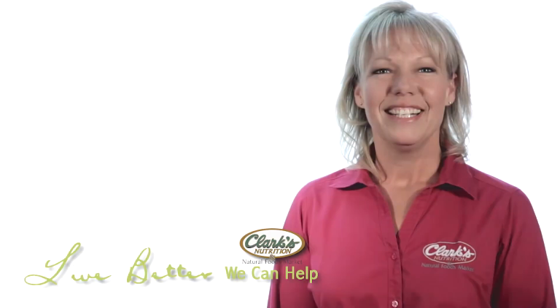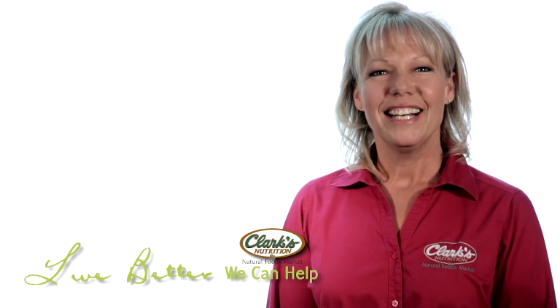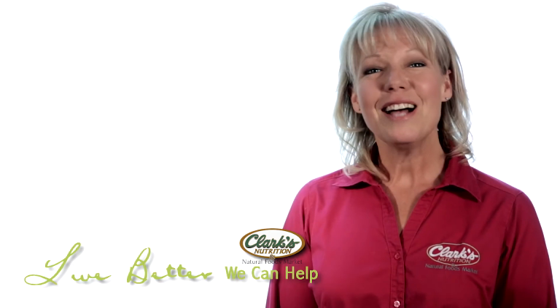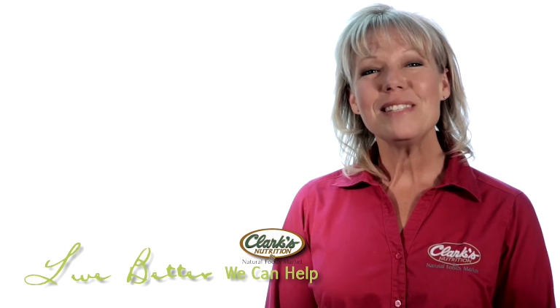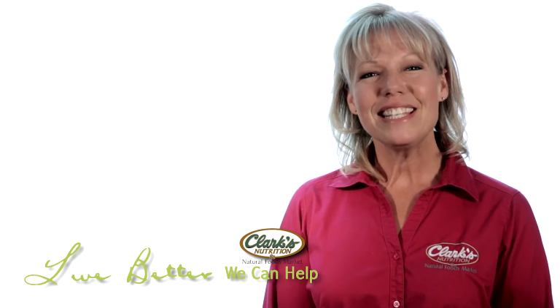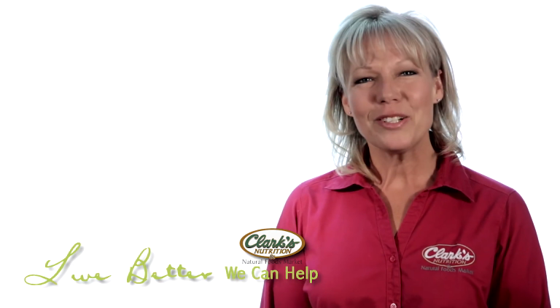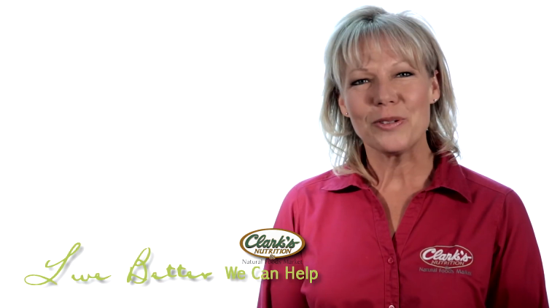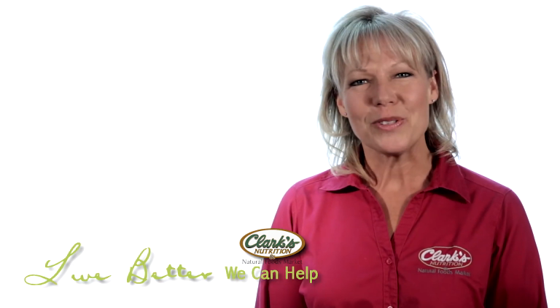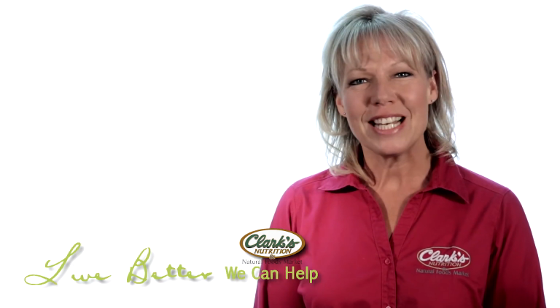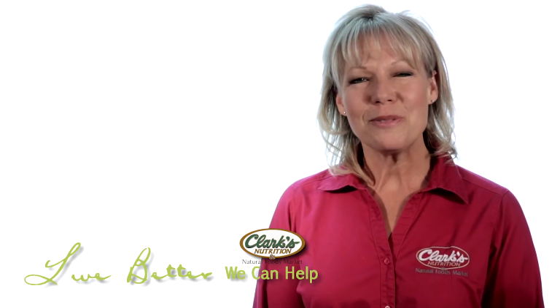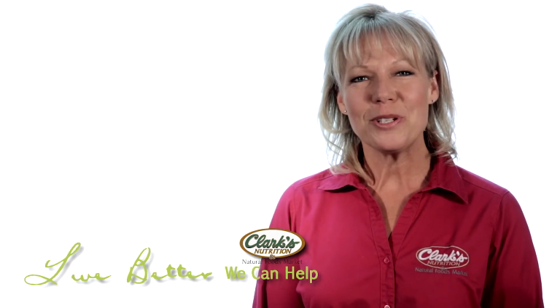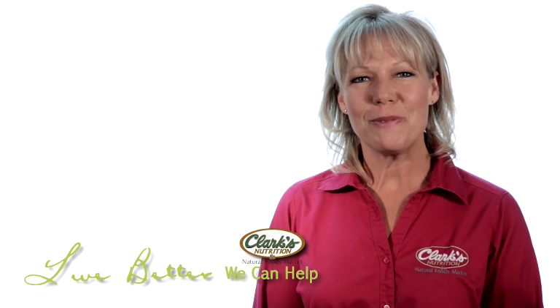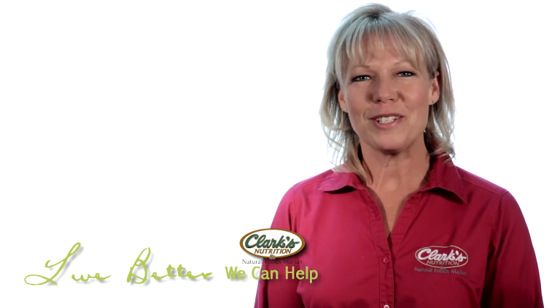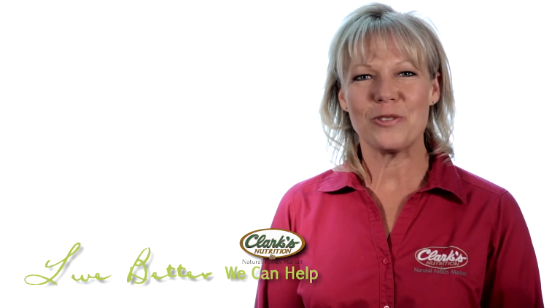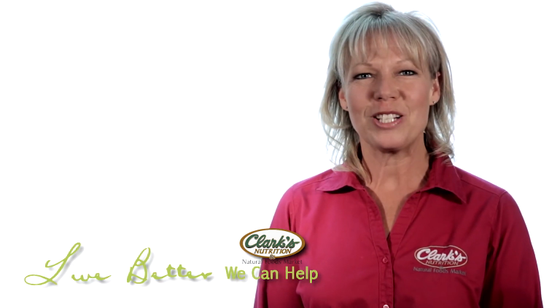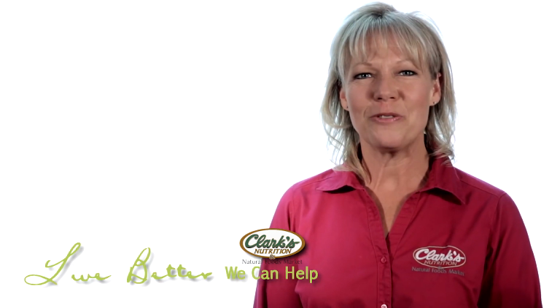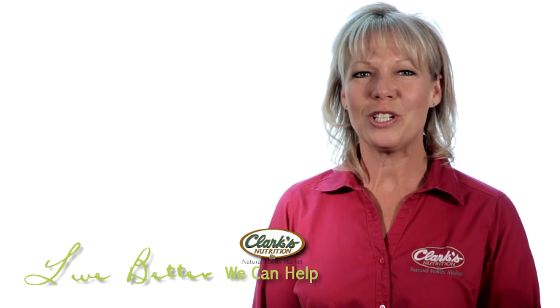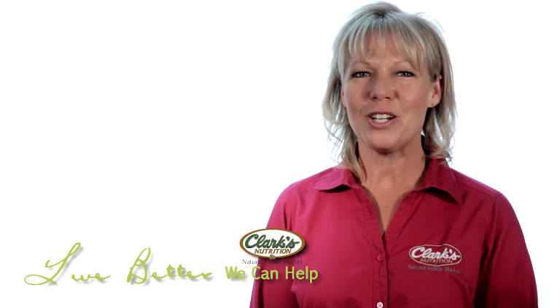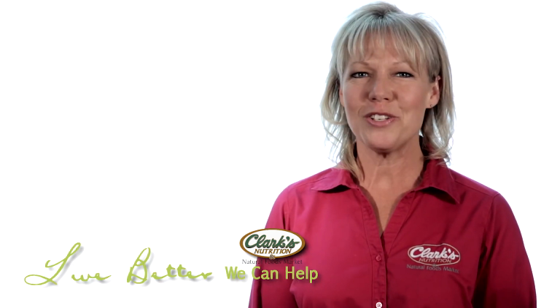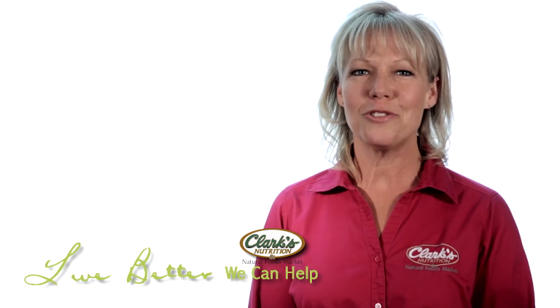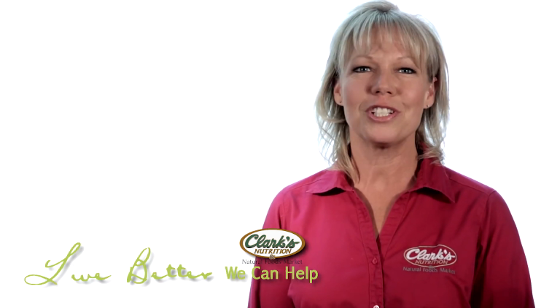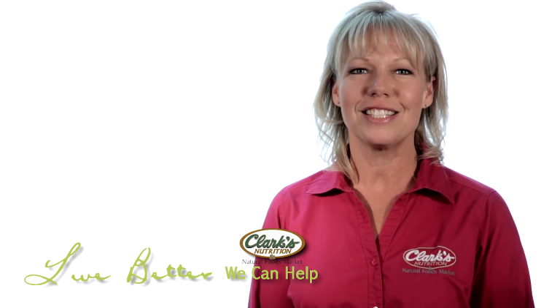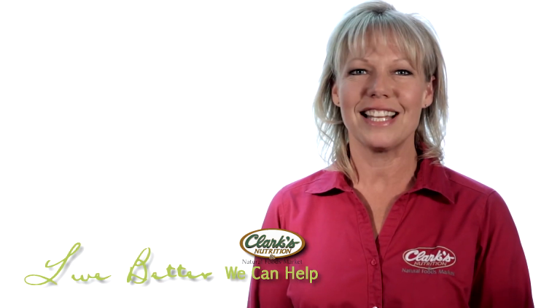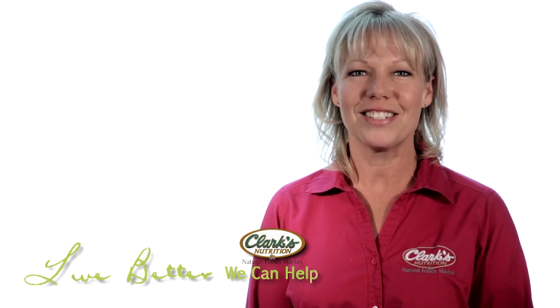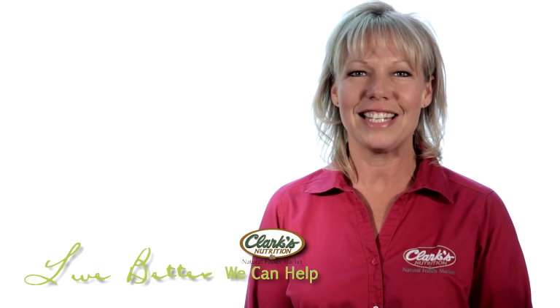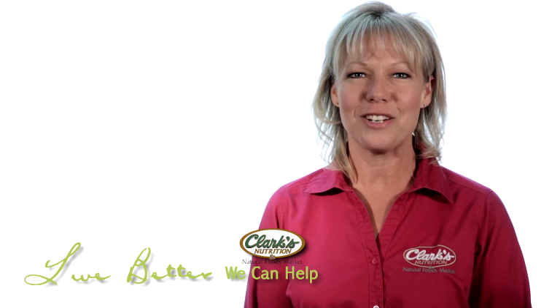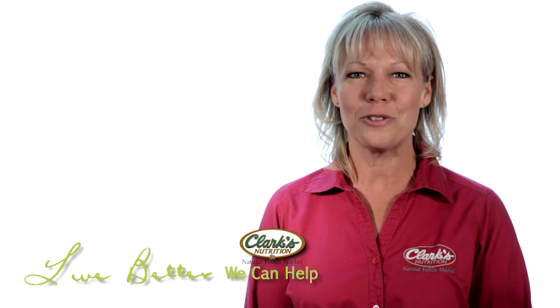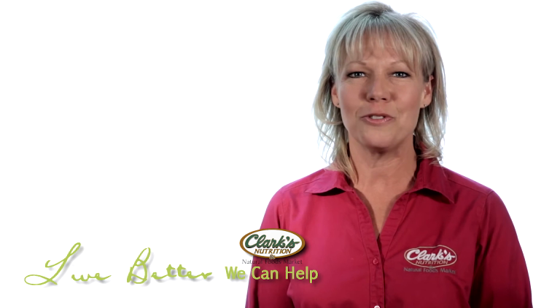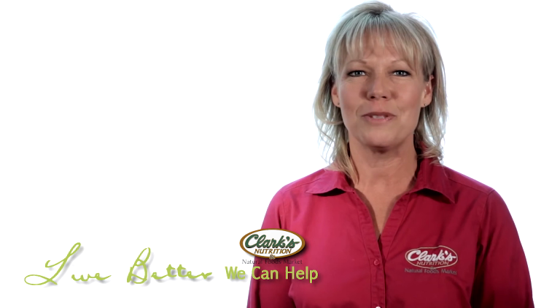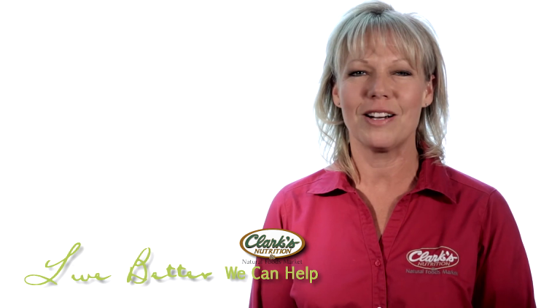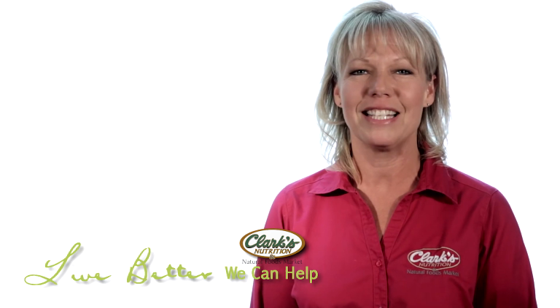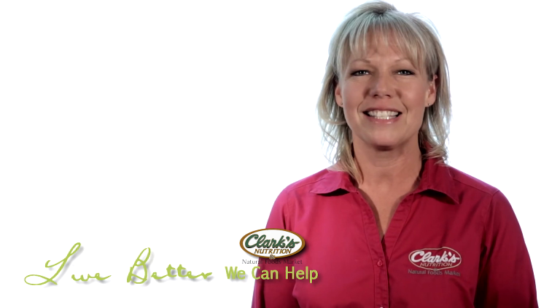I'm Cynthia Cruz, Customer Experience Director for Clark's Nutritional Centers and Natural Foods Markets.